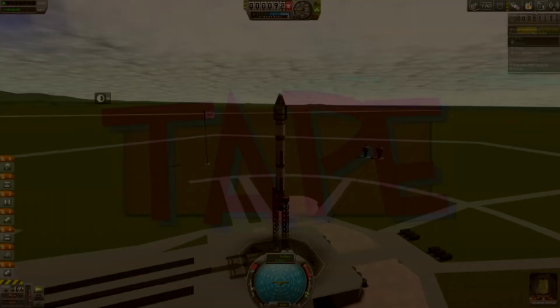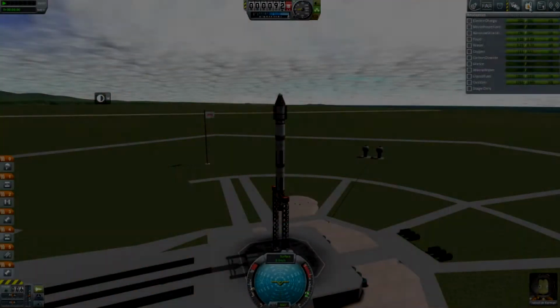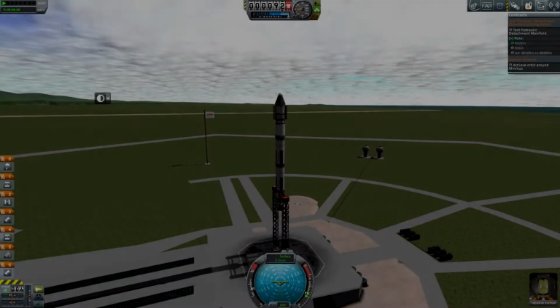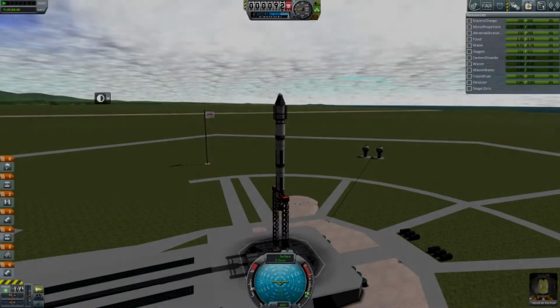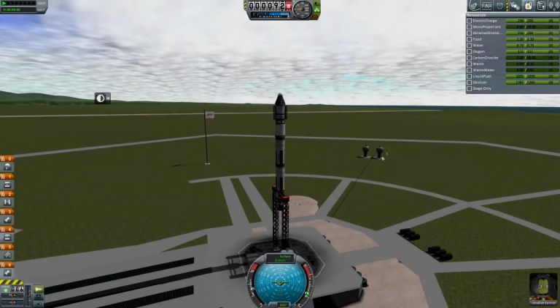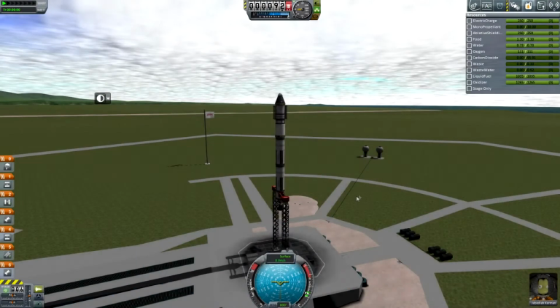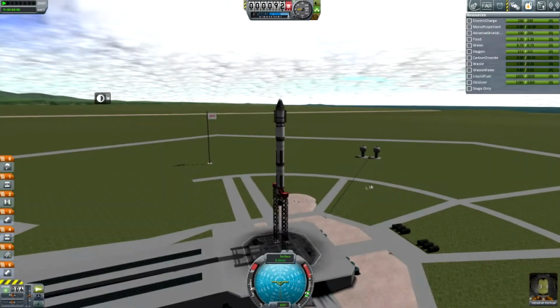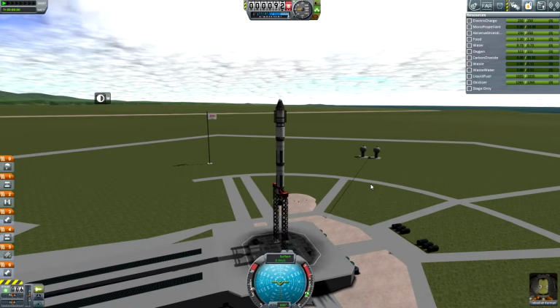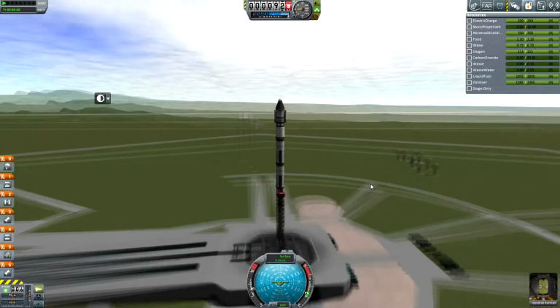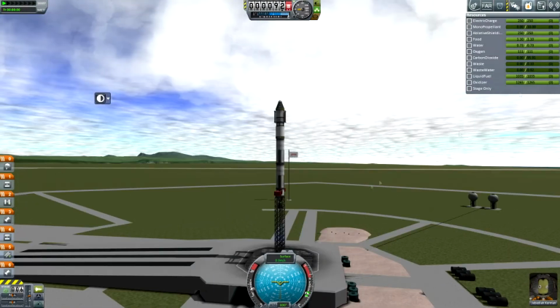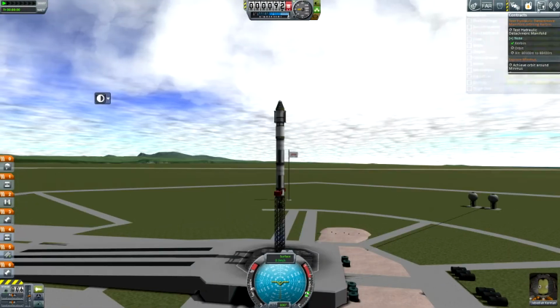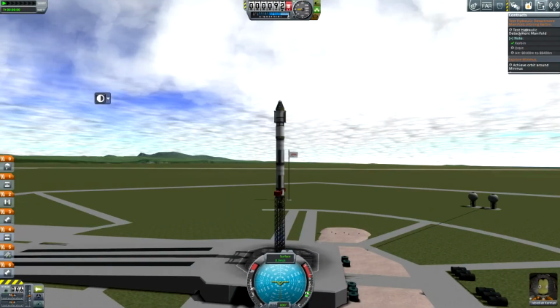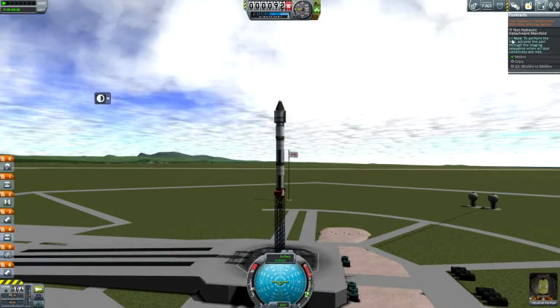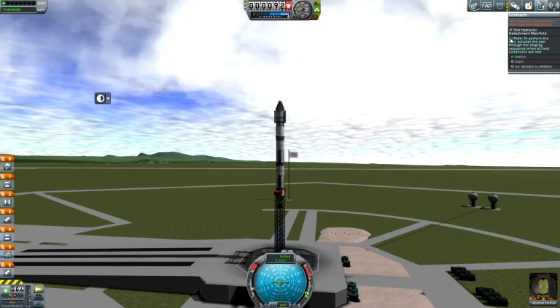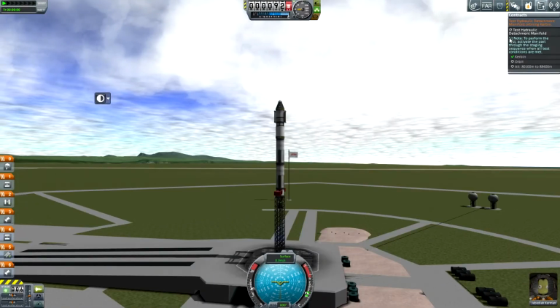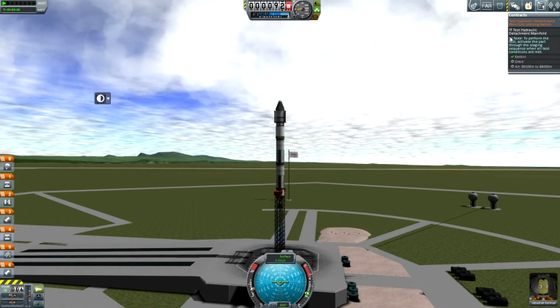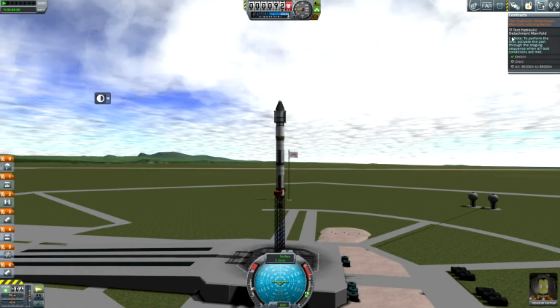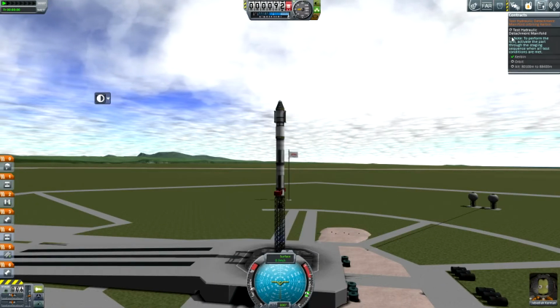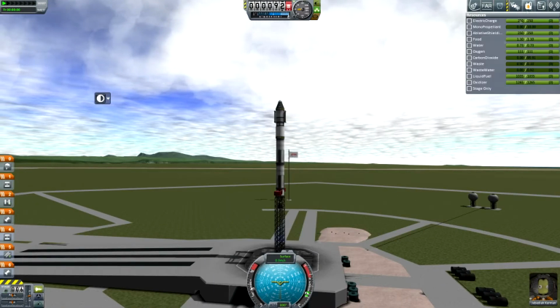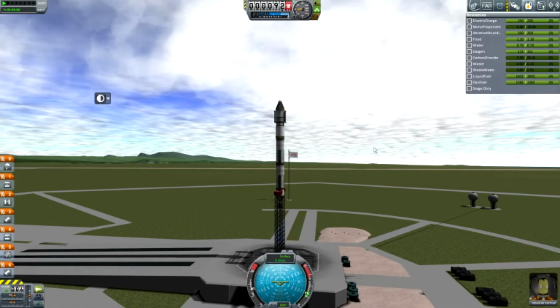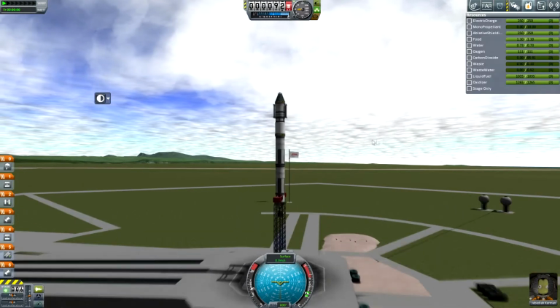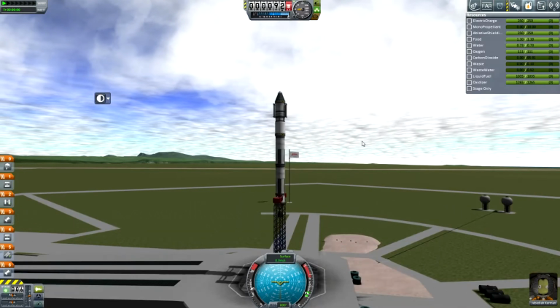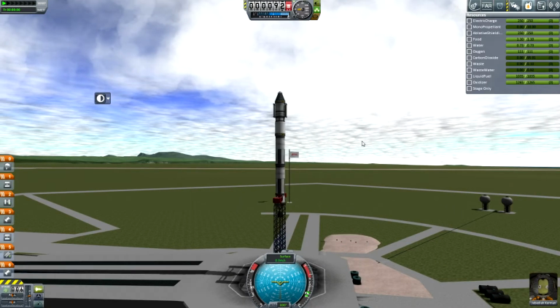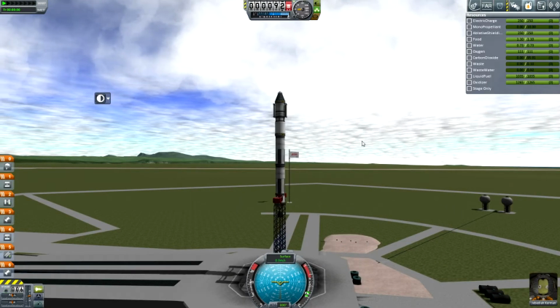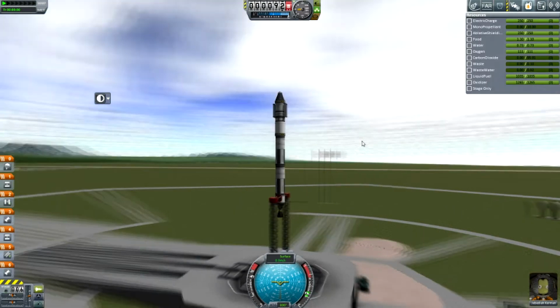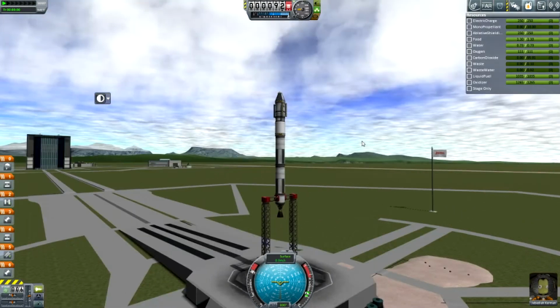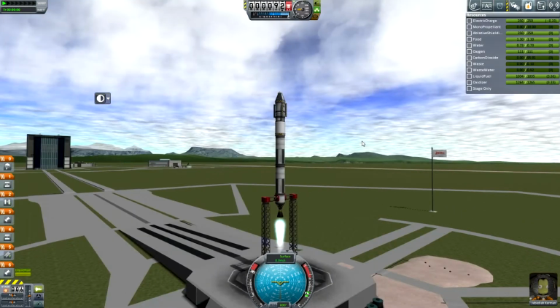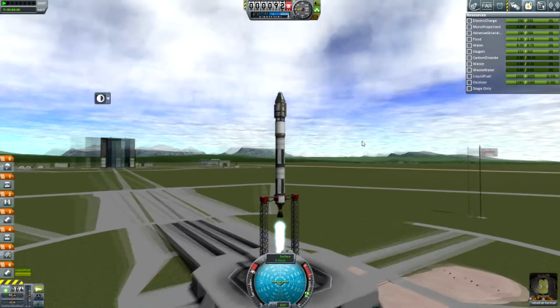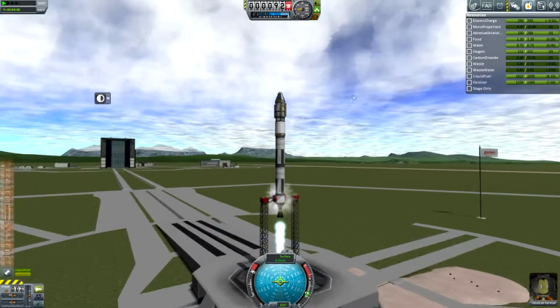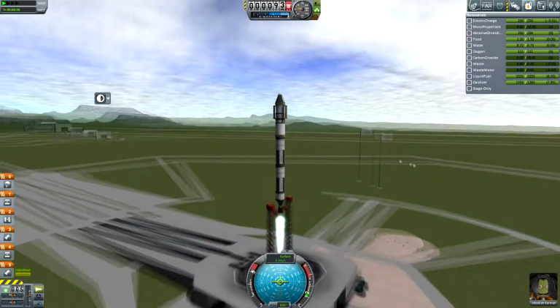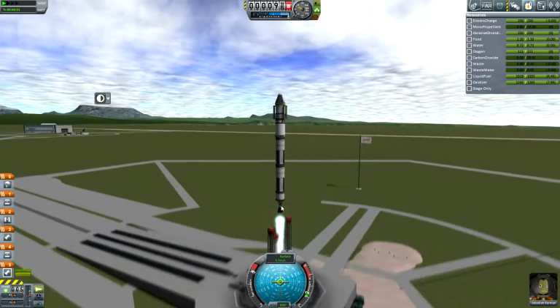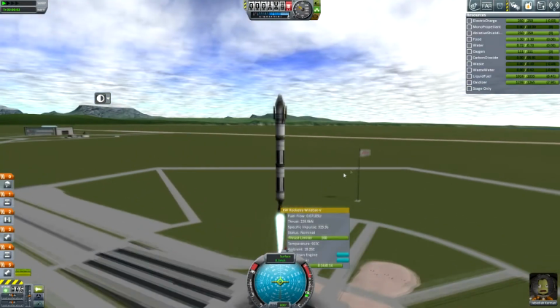Hey guys, this is KSP with Tape, and today you join me for episode 6 of KSP: A New World.